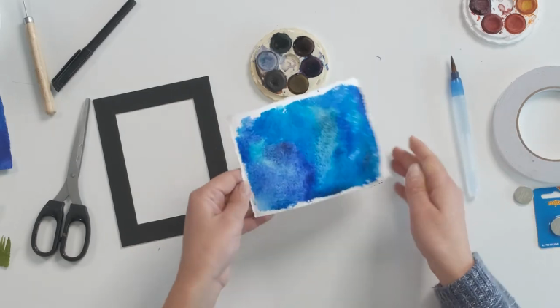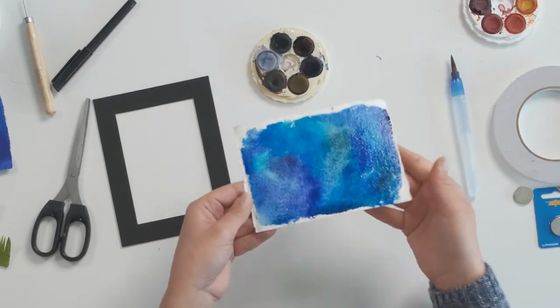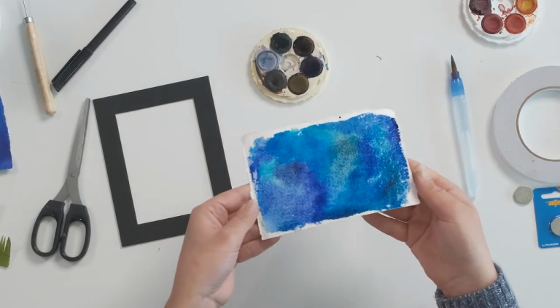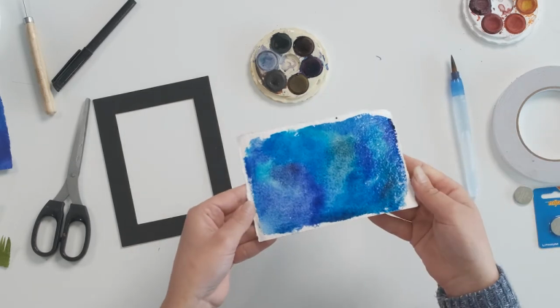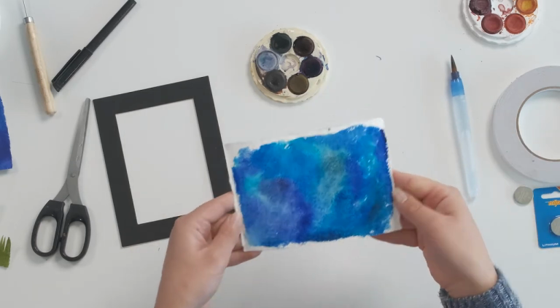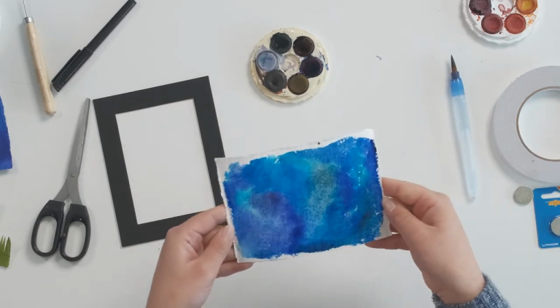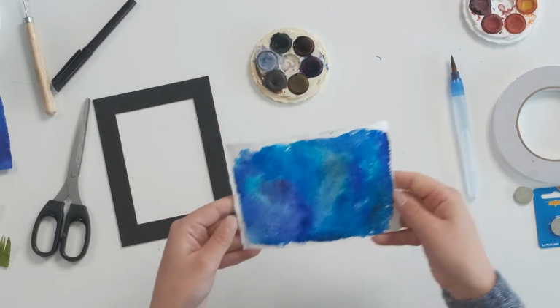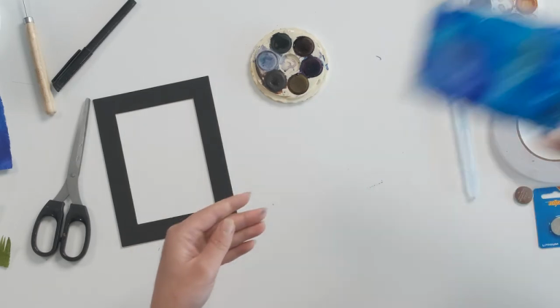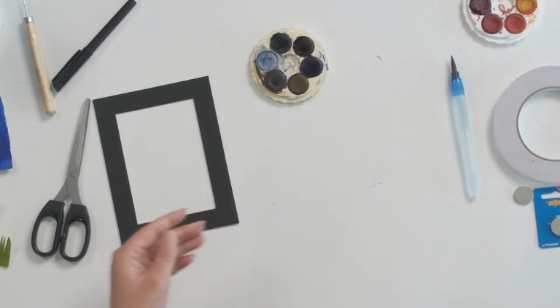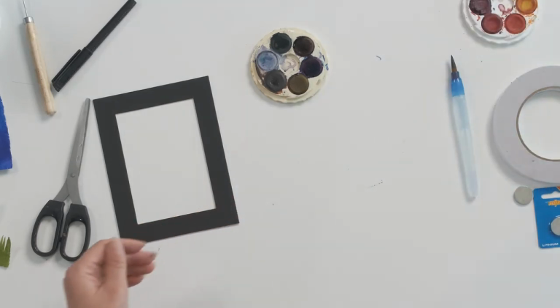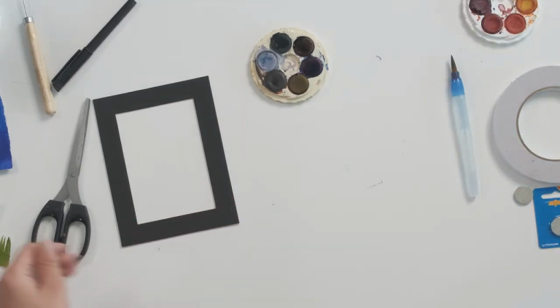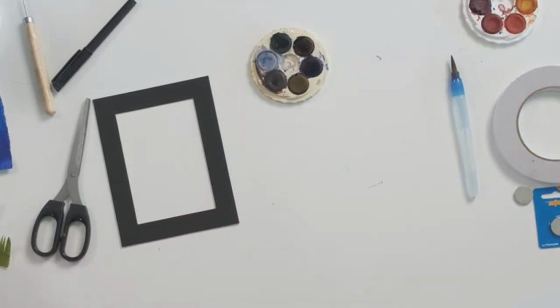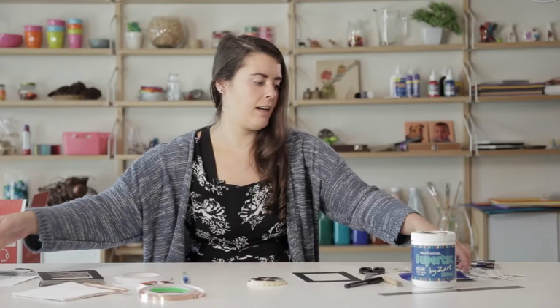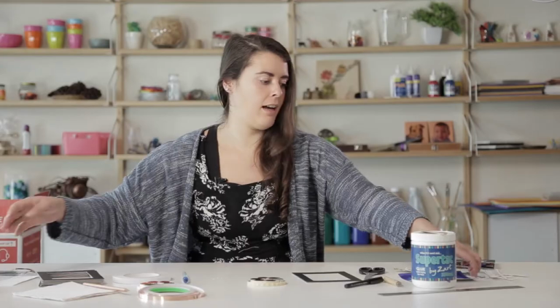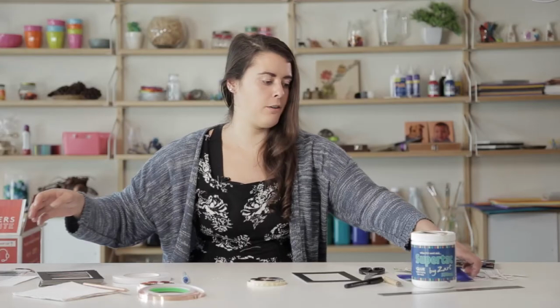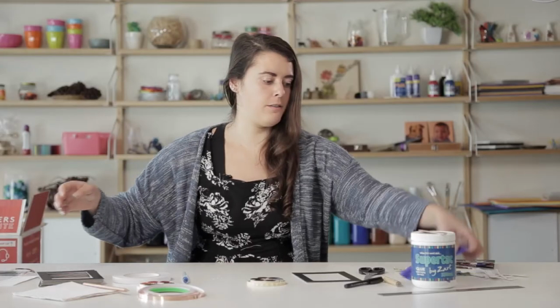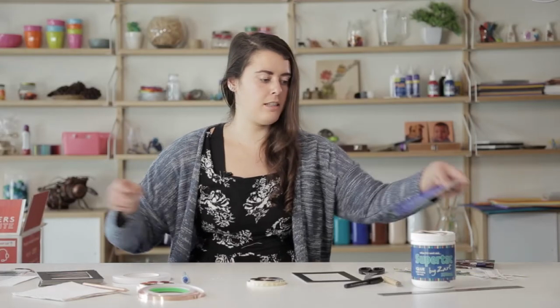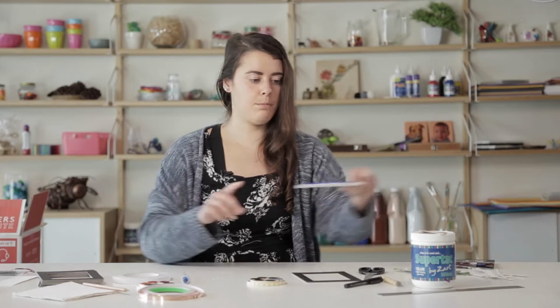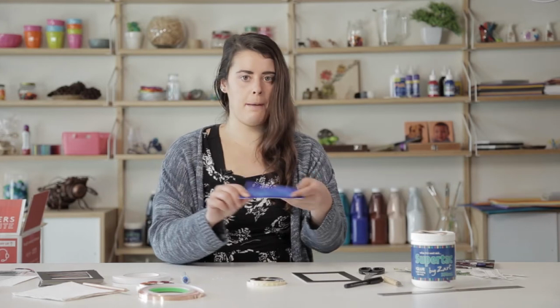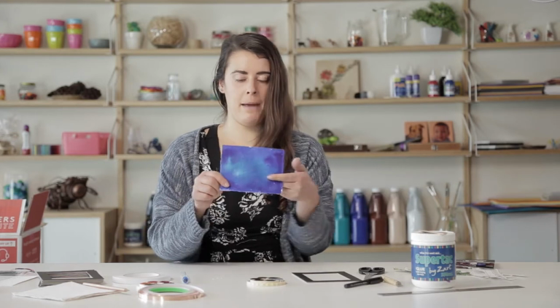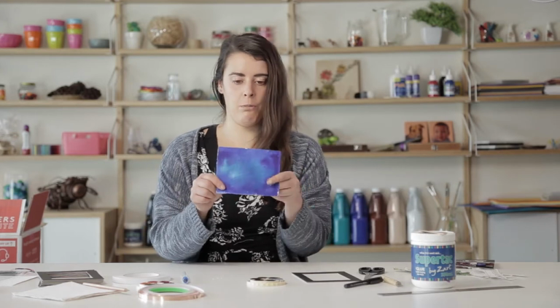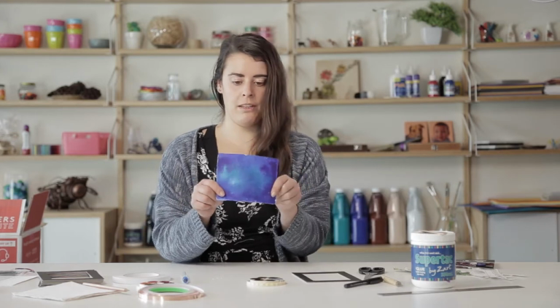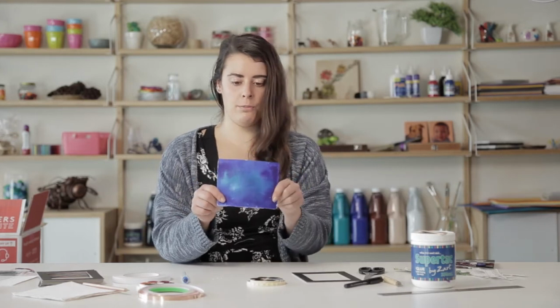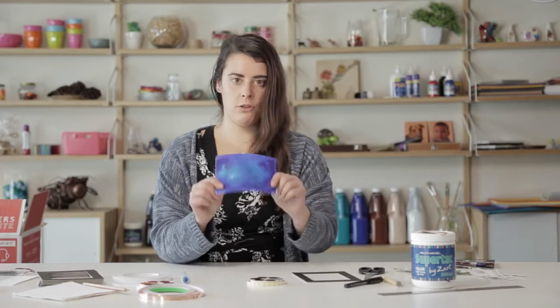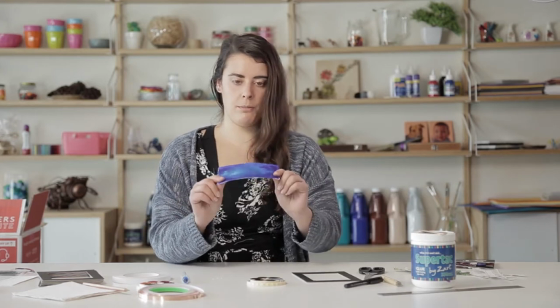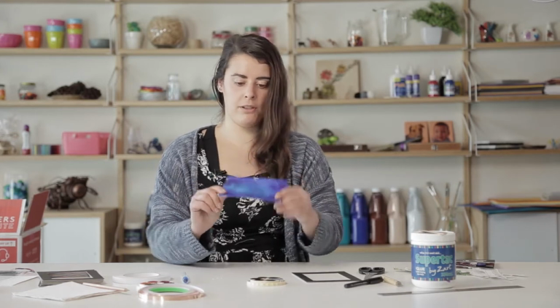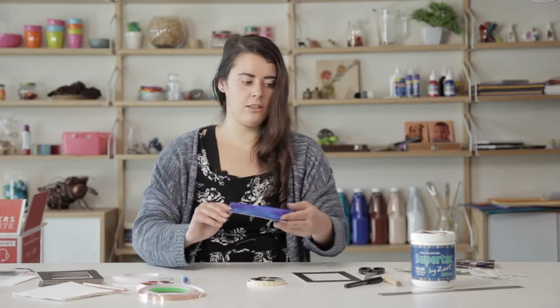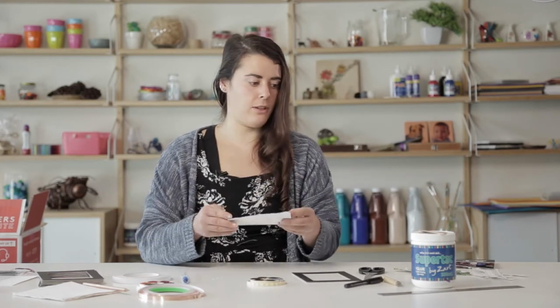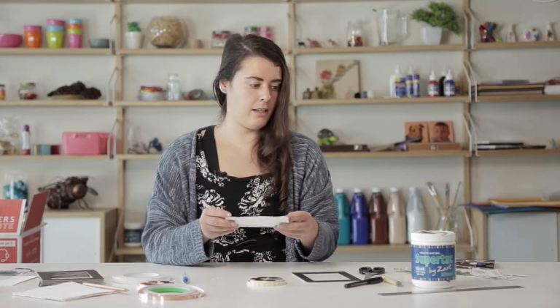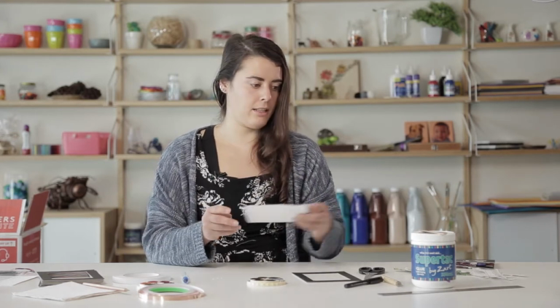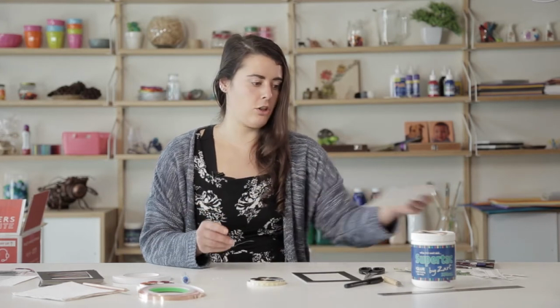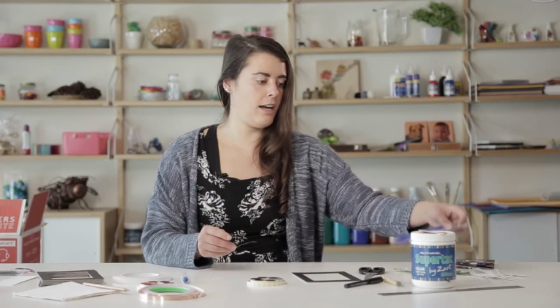Now we've got our background done — leave that to dry. I've got this pre-prepared one that we'll be using because that's already nice and dry.